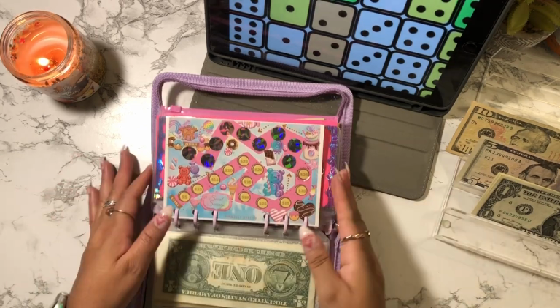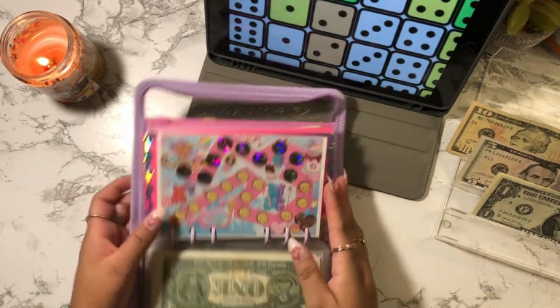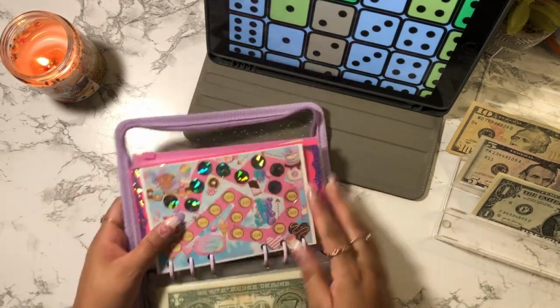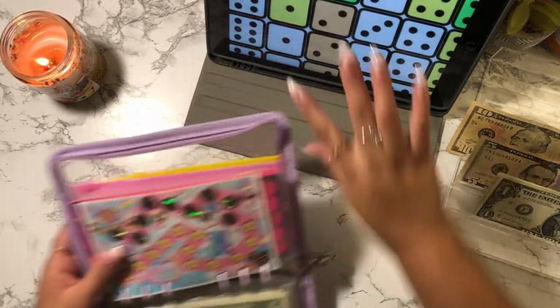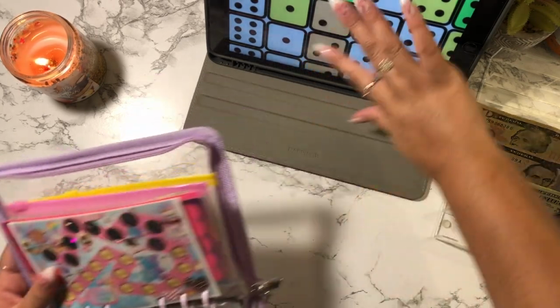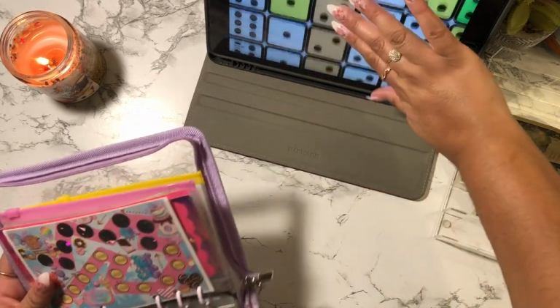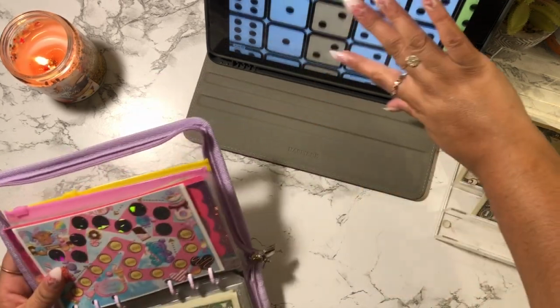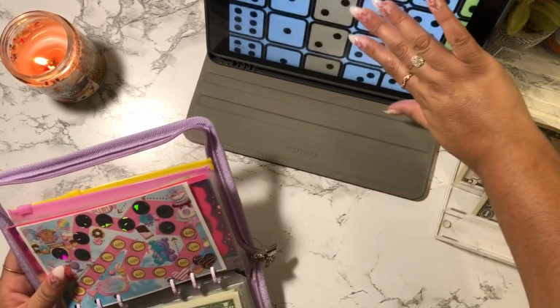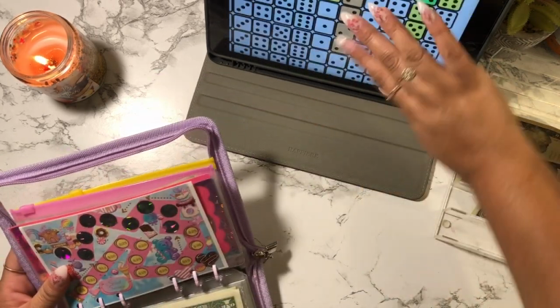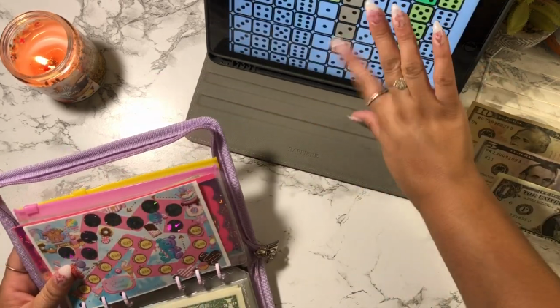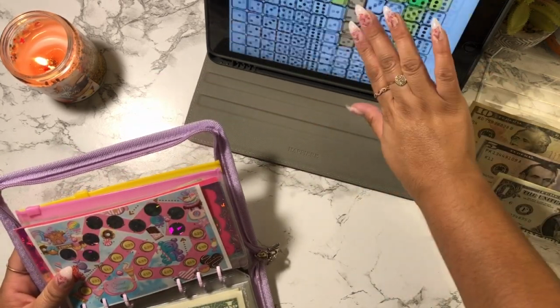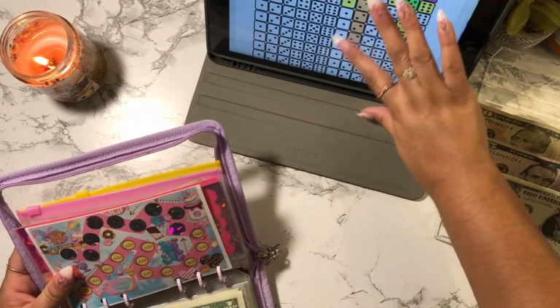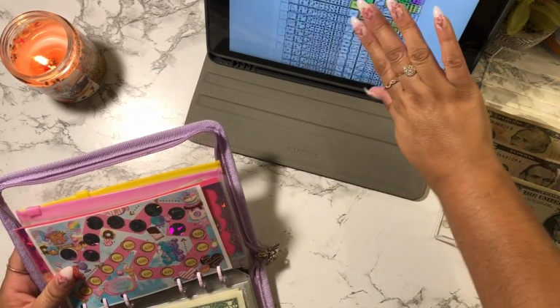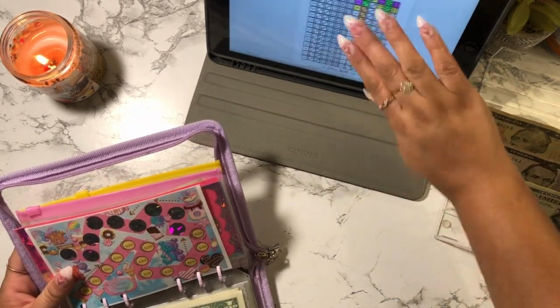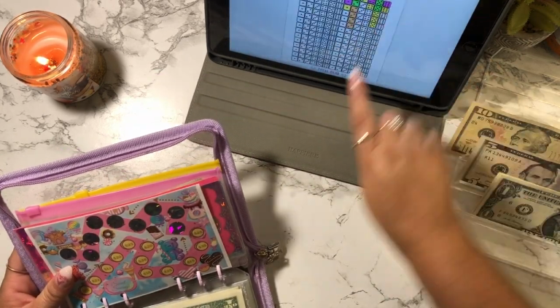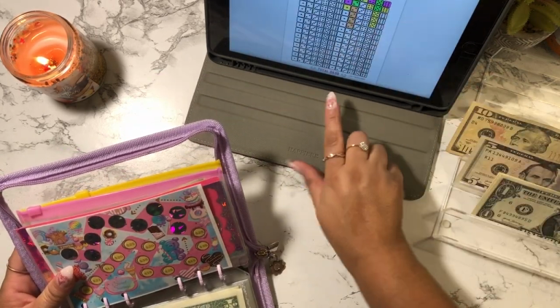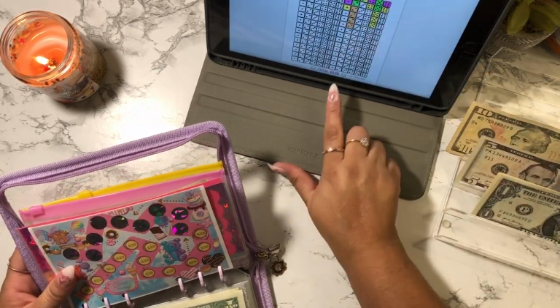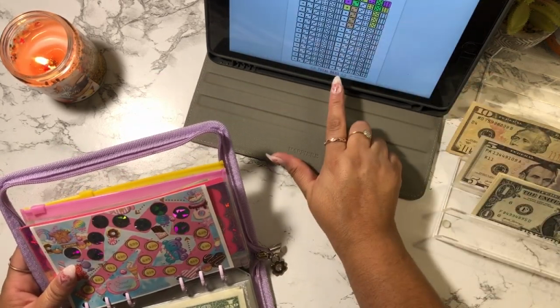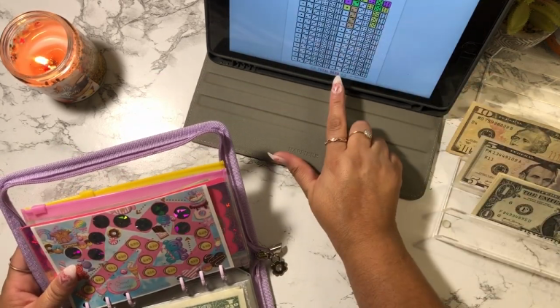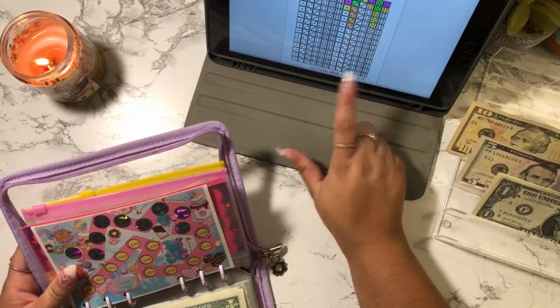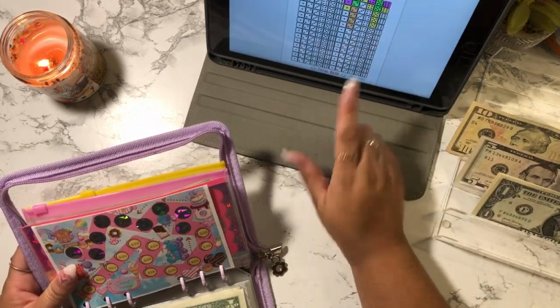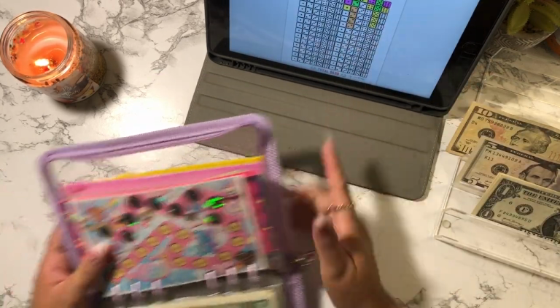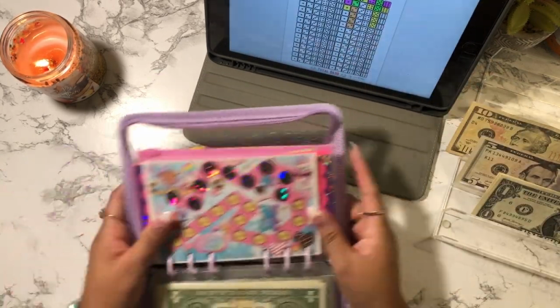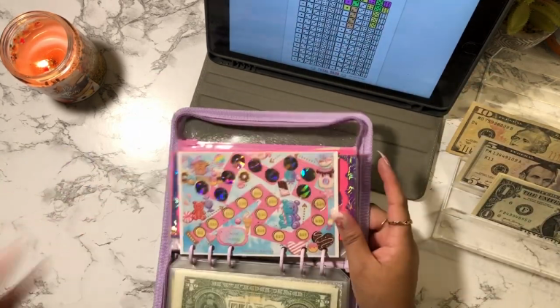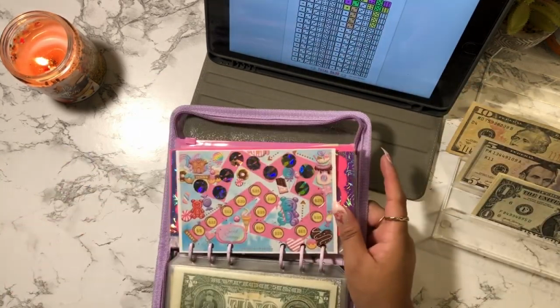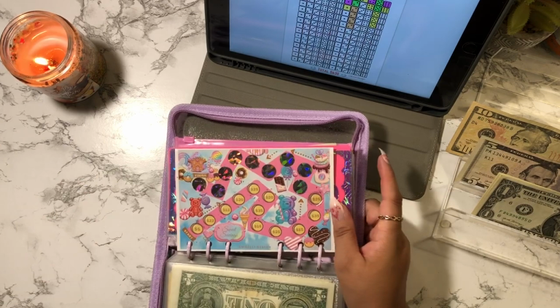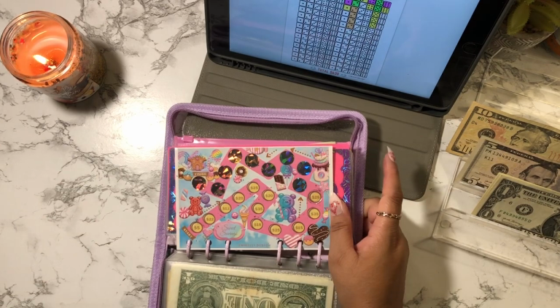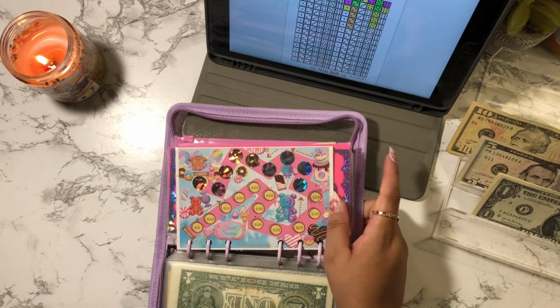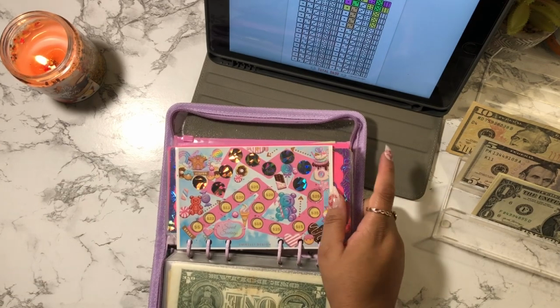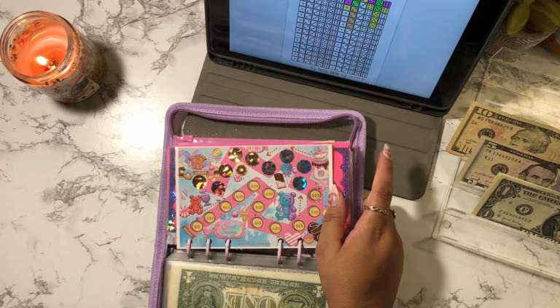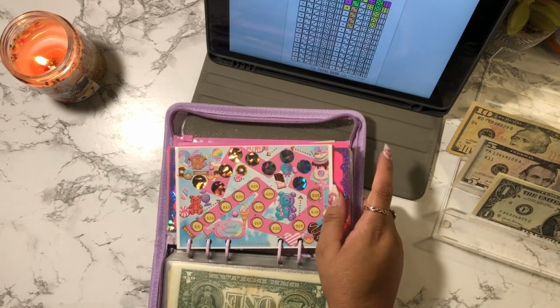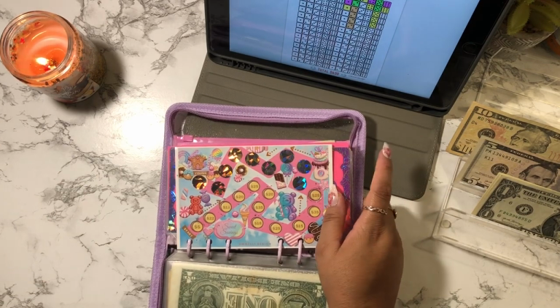Roll the Dice now has $10, $20, $30, $40, $45, $55, $56, $57, $58, $59, $60, $61, $62 and $63 — so that's $63 dollars. And this Roll the Dice challenge is going to save me $630 at the end of it.